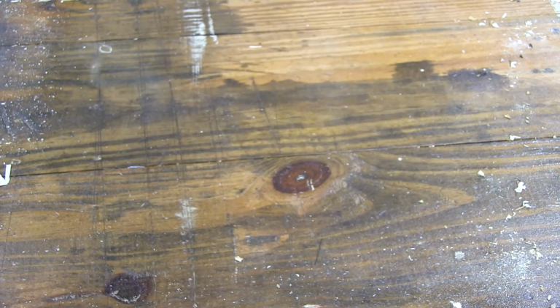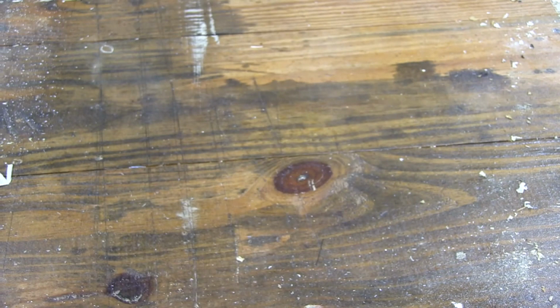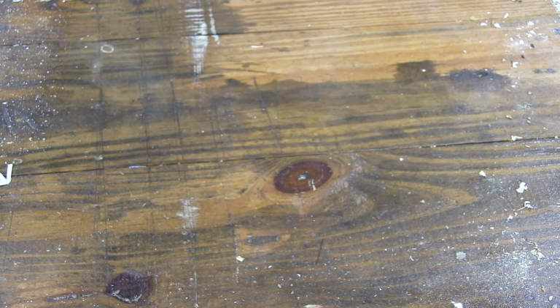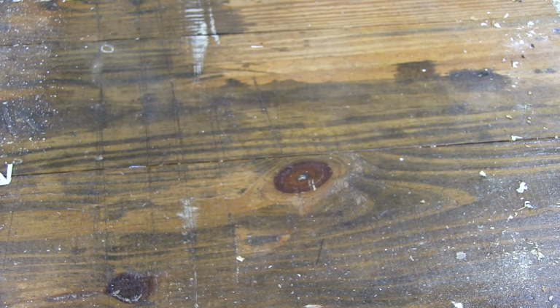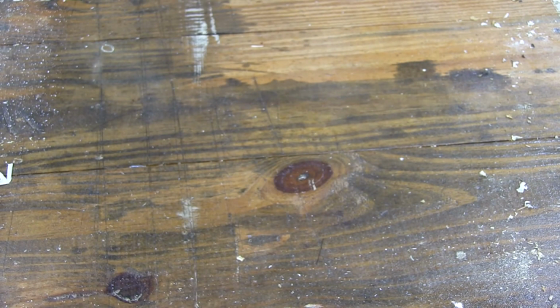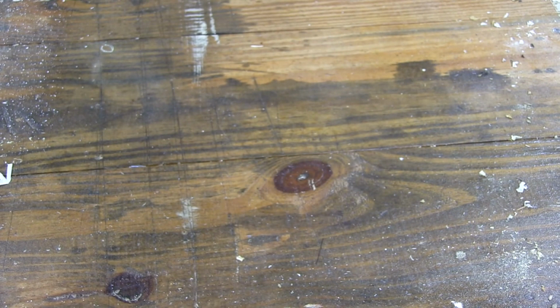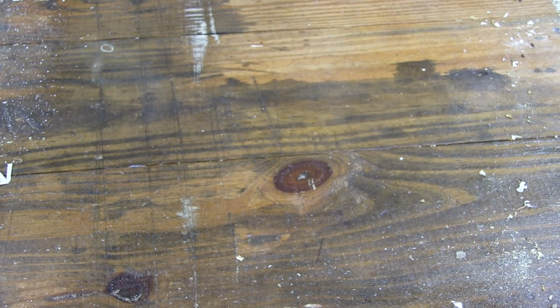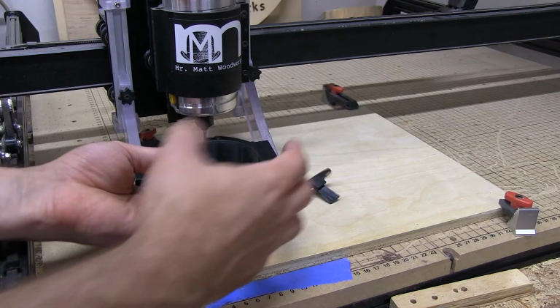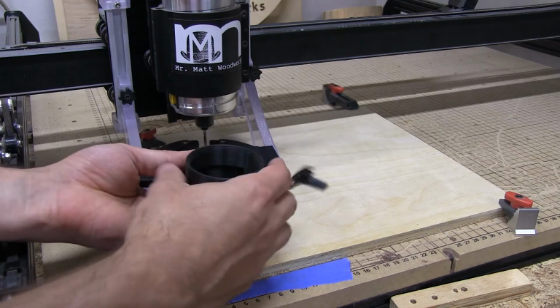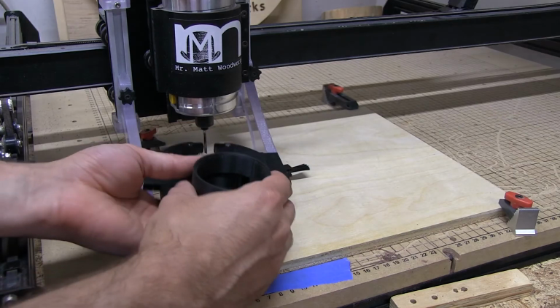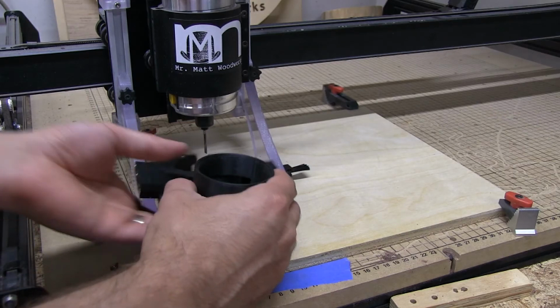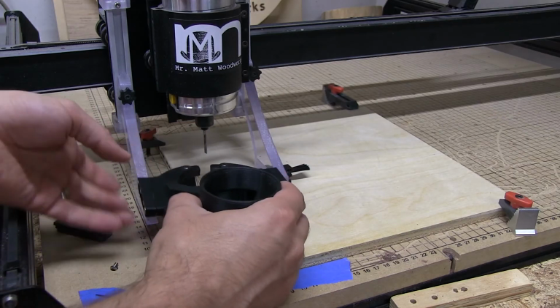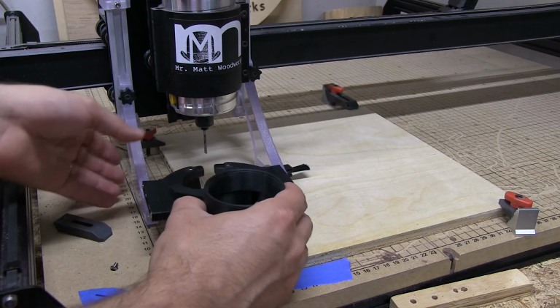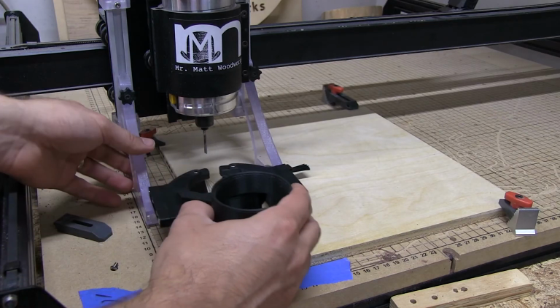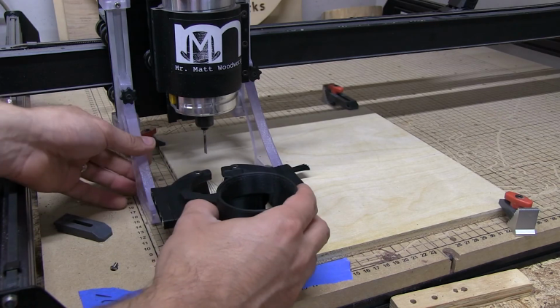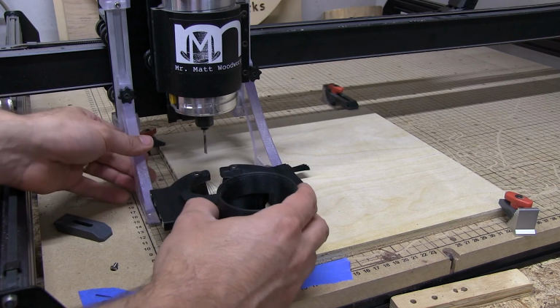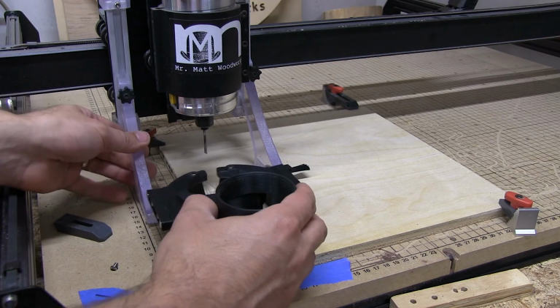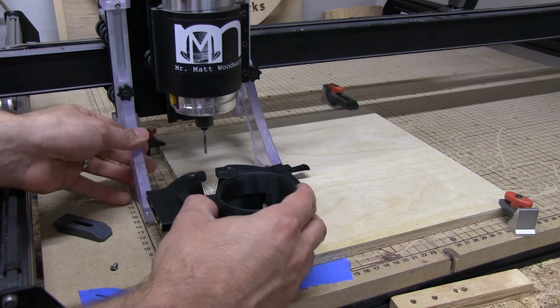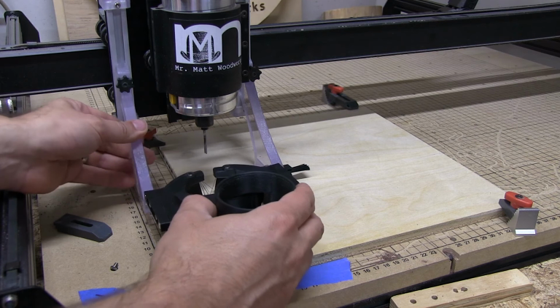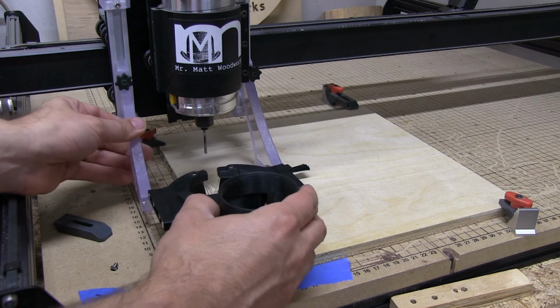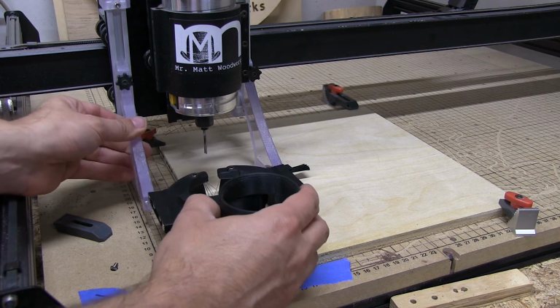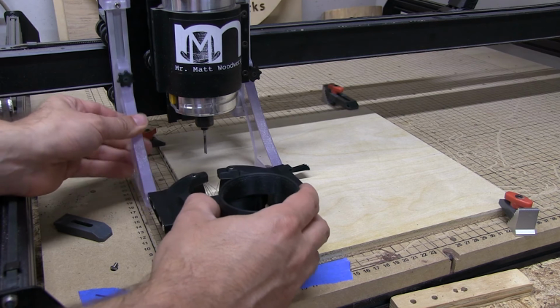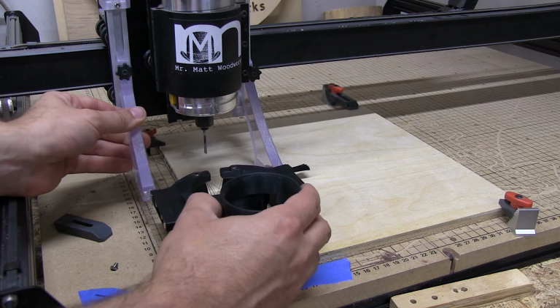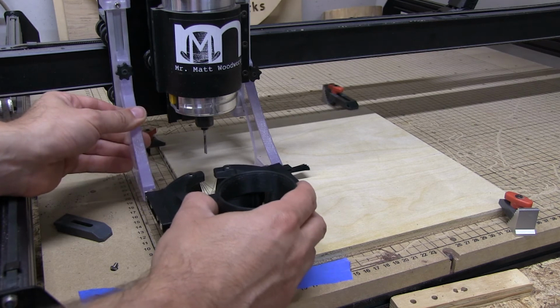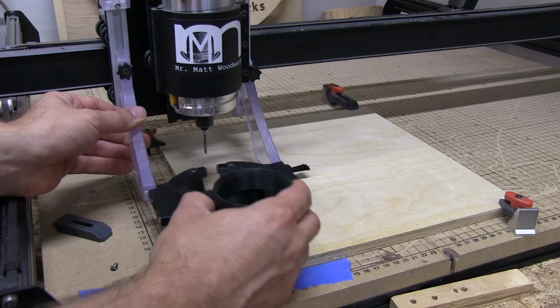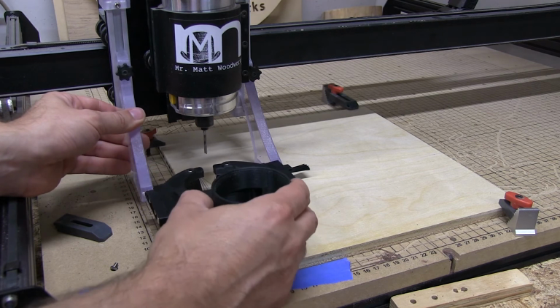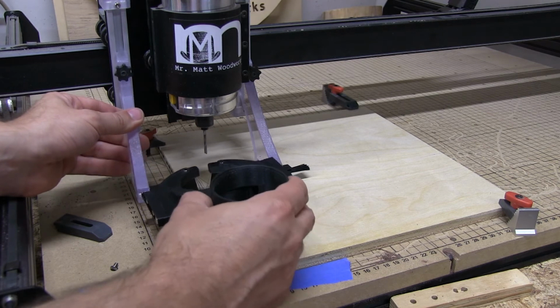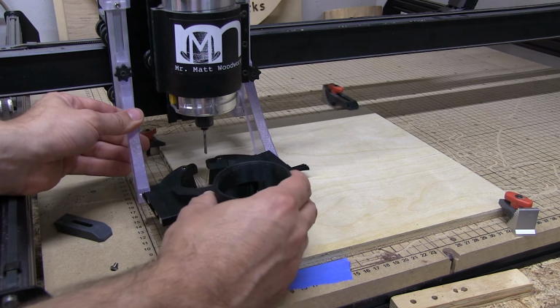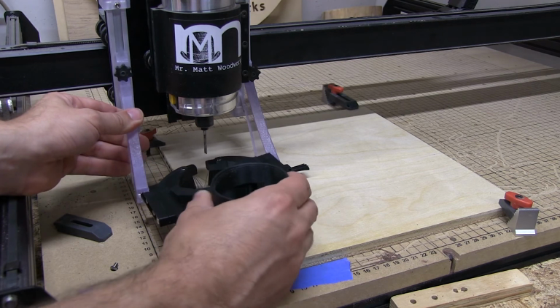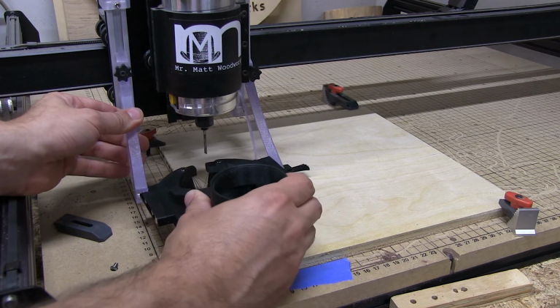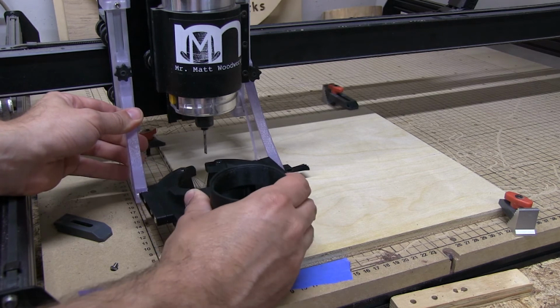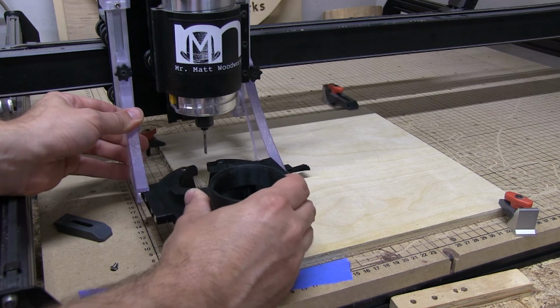The support arms can be raised or lowered to meet the surface of your workpiece, and the boot slides in and is held in place with magnets.